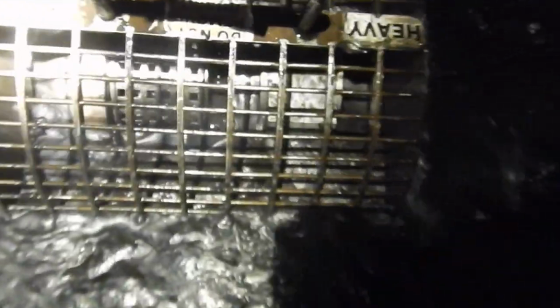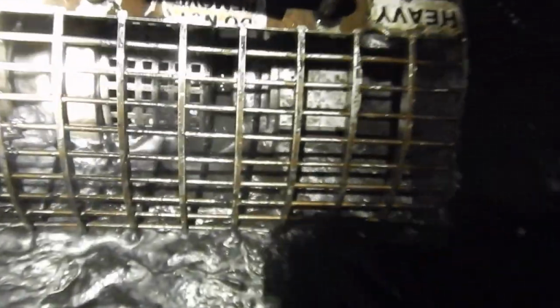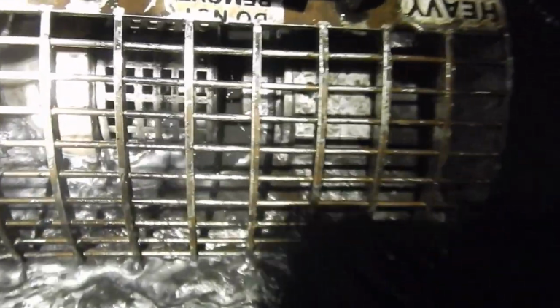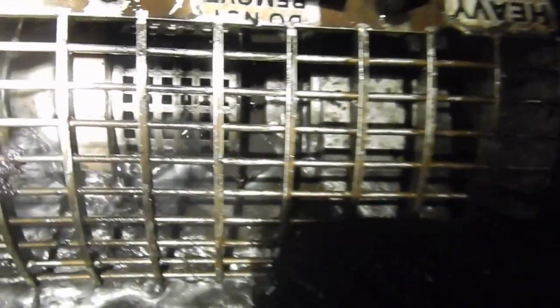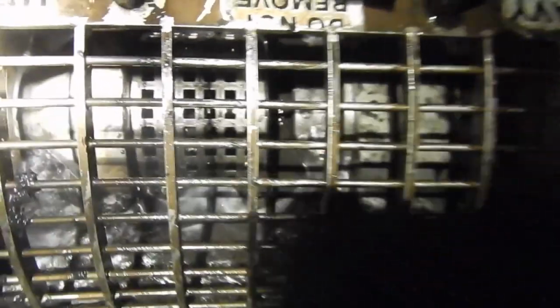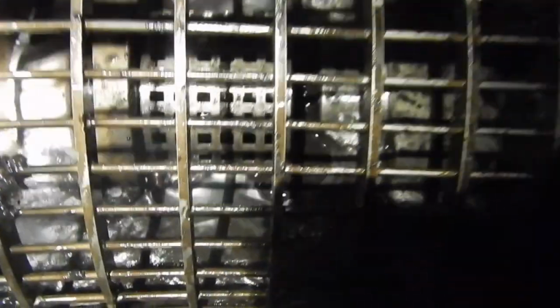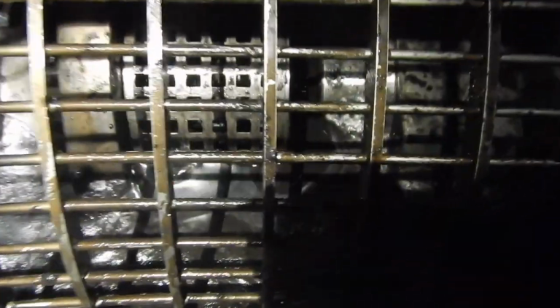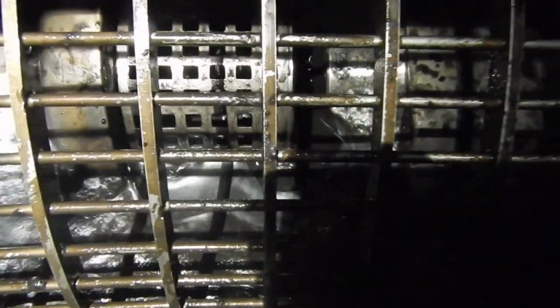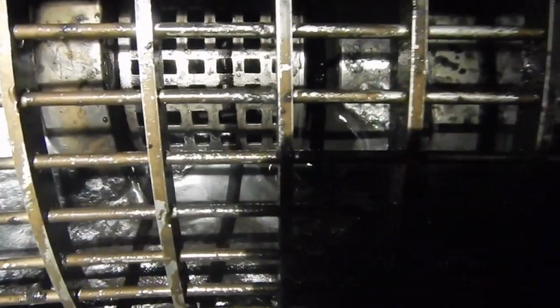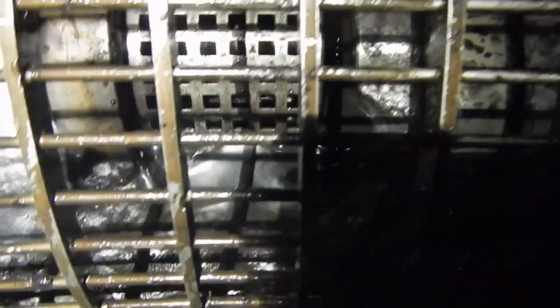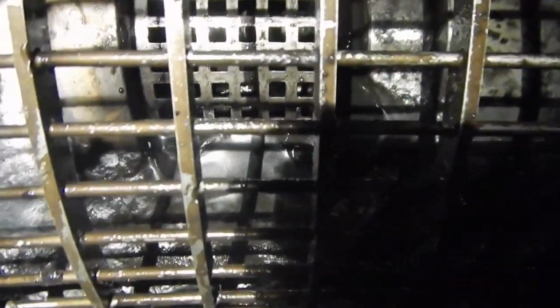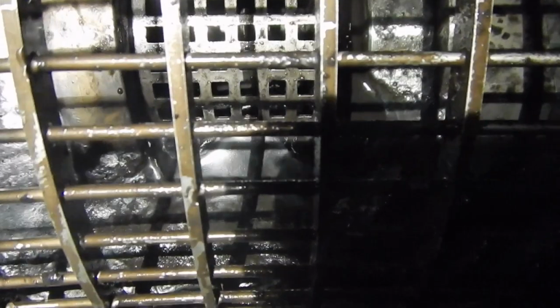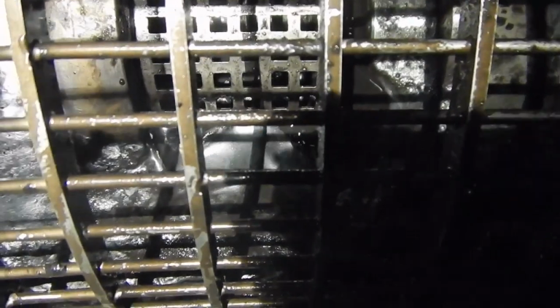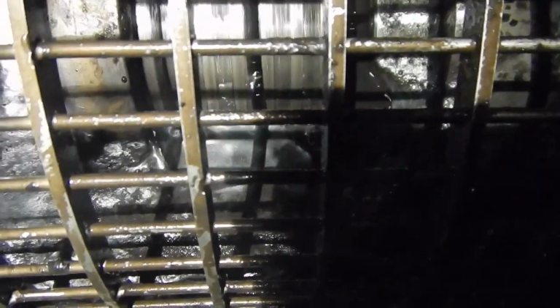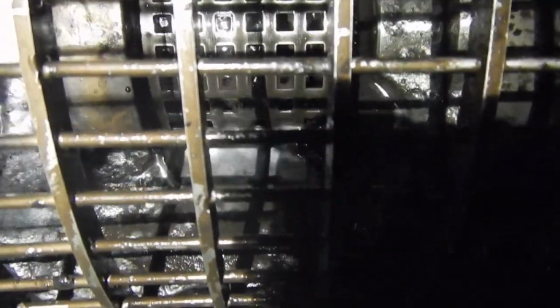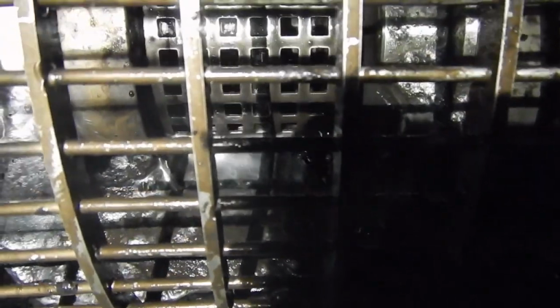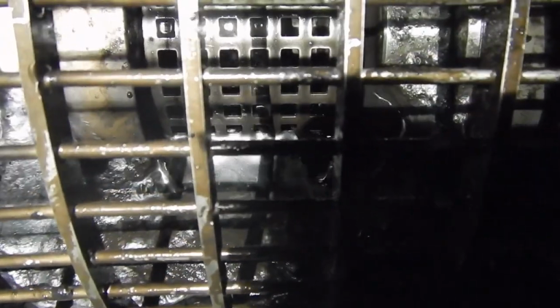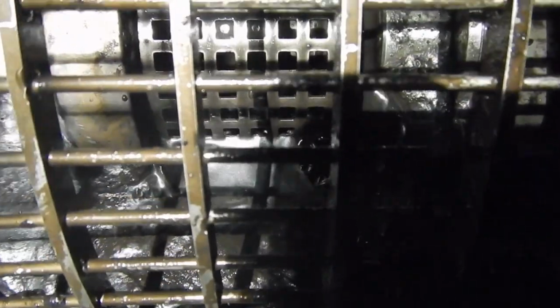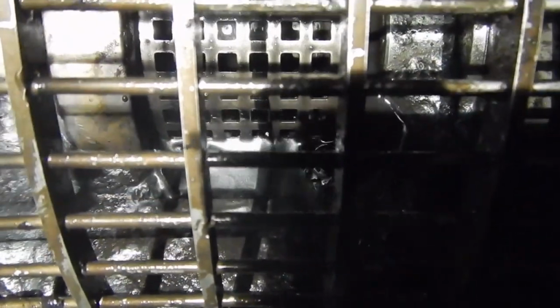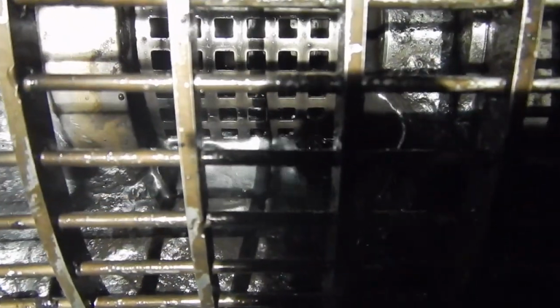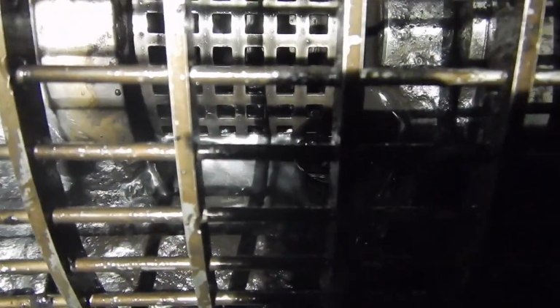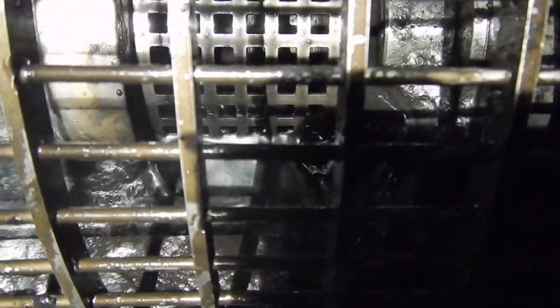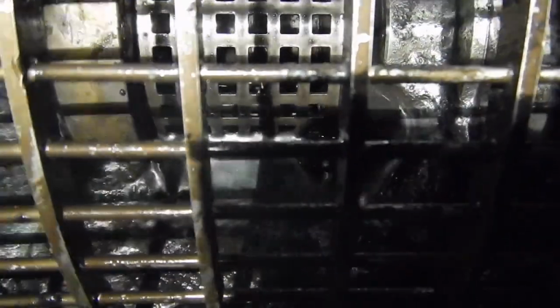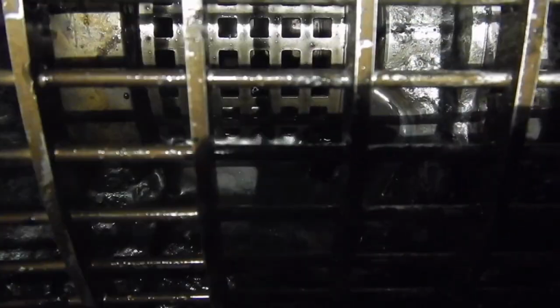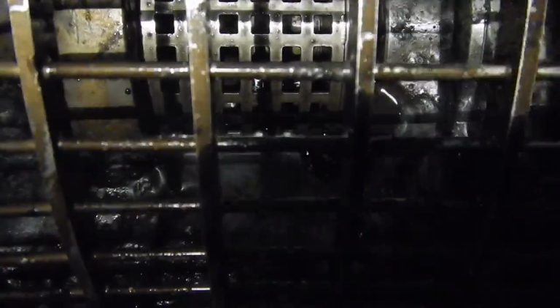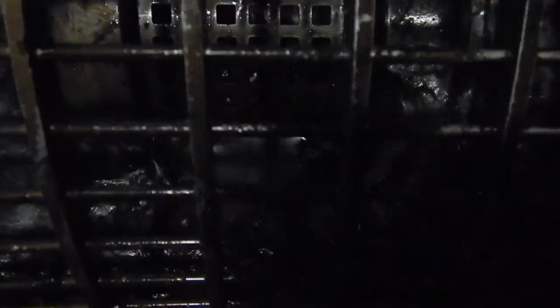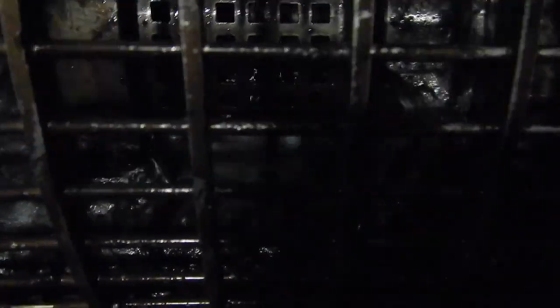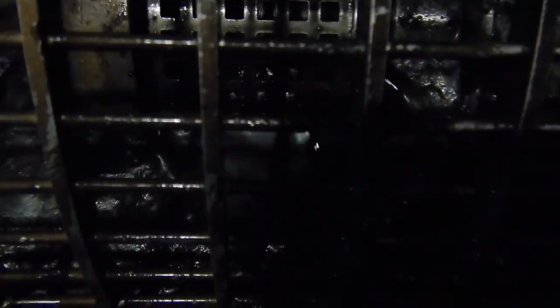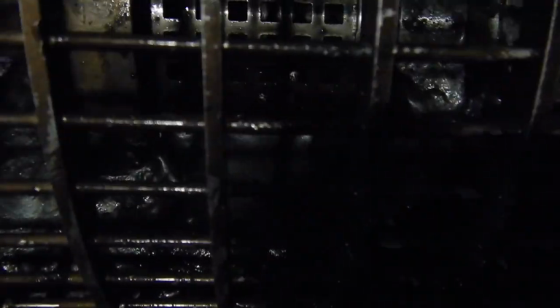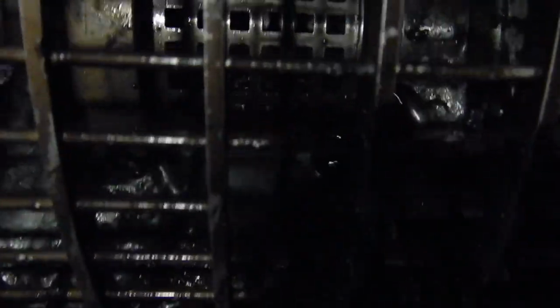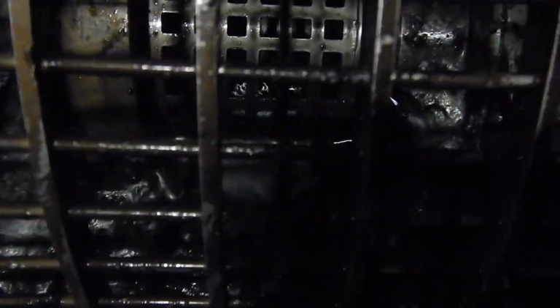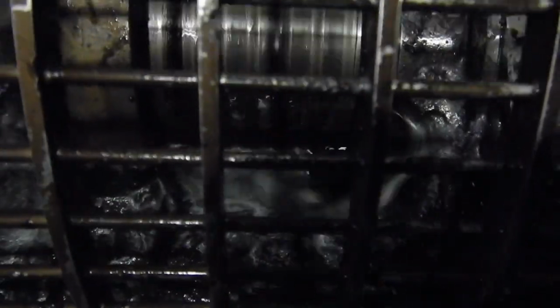This is the strainer in action, with the 2 wiper blades cleaning the inner strainer cage every 3 seconds.